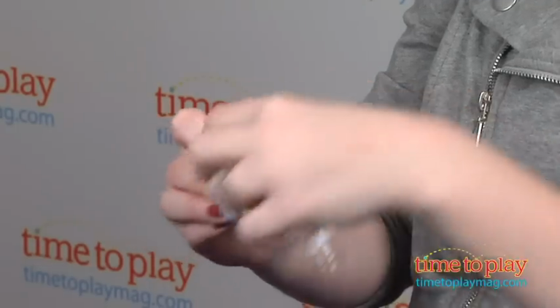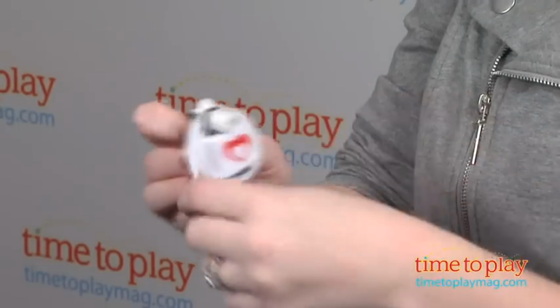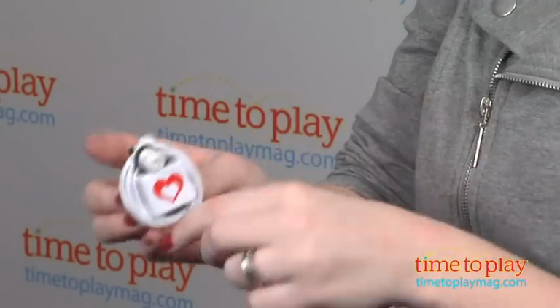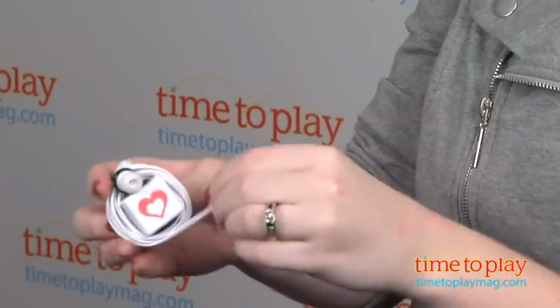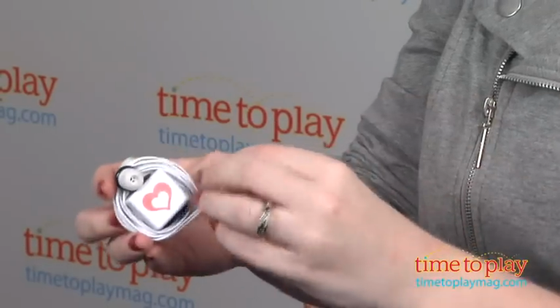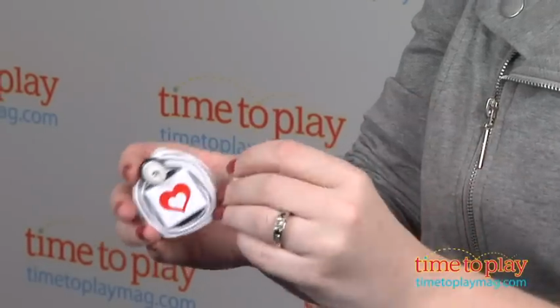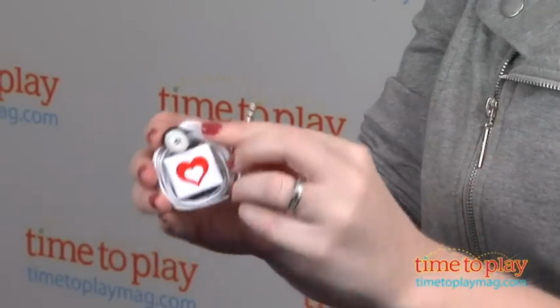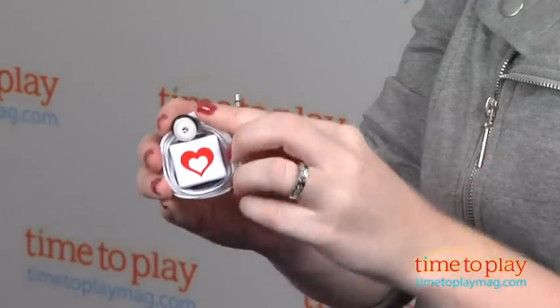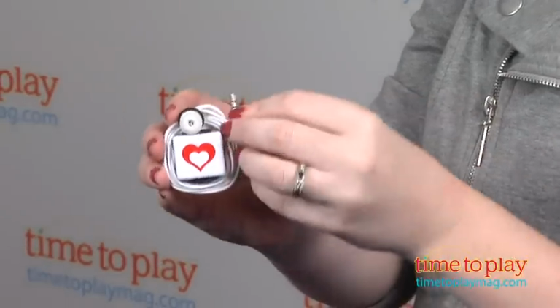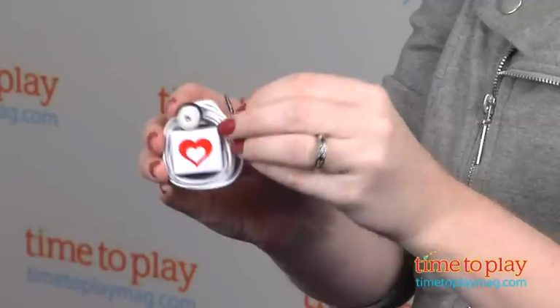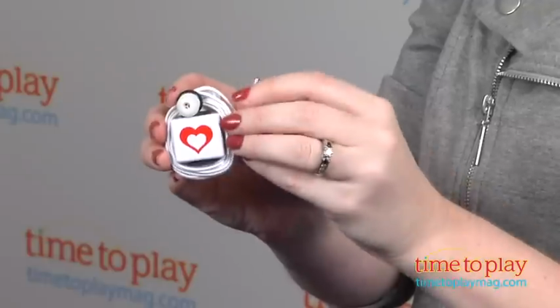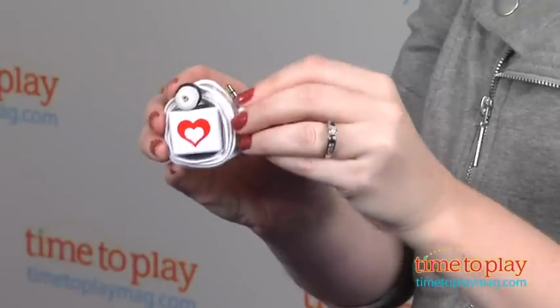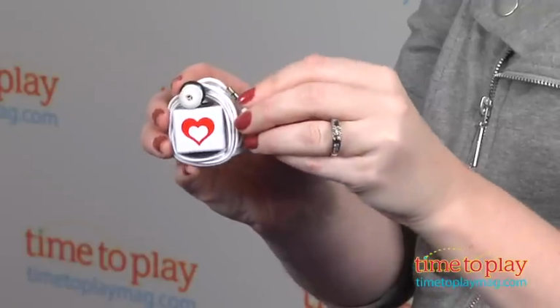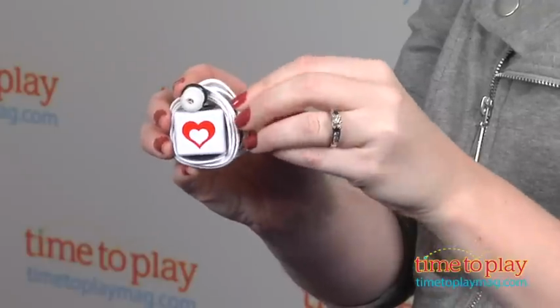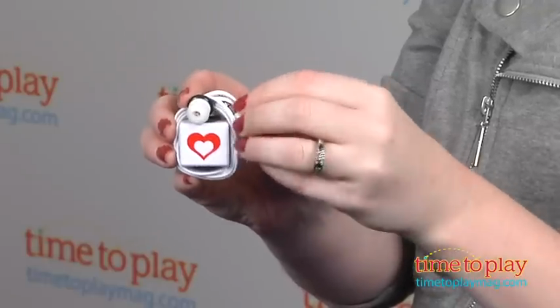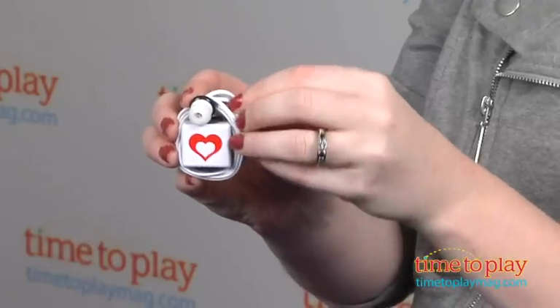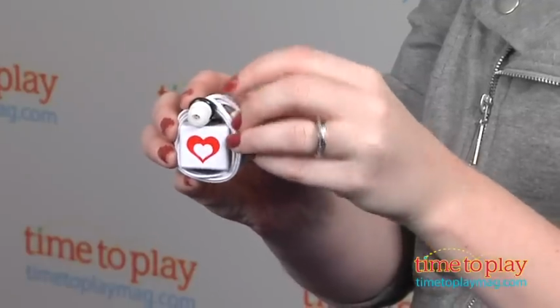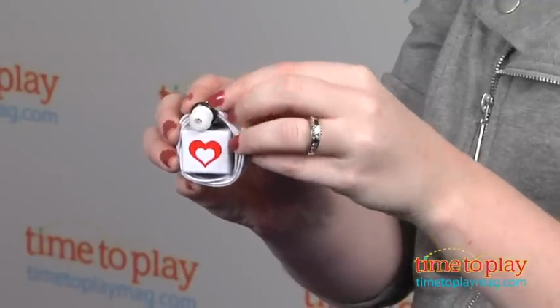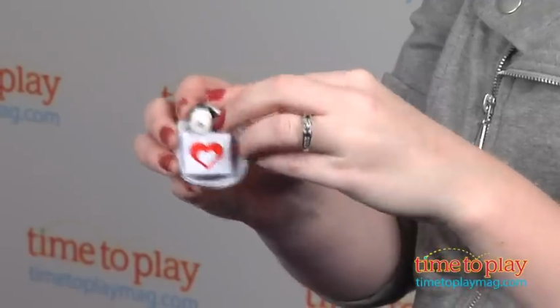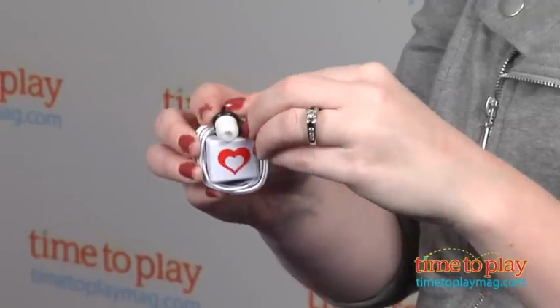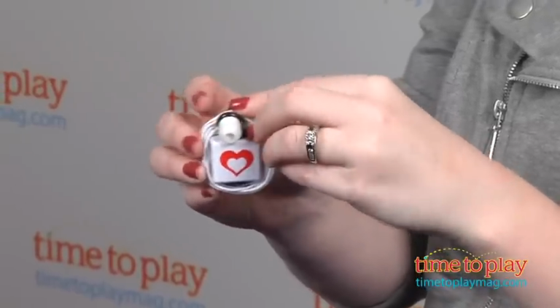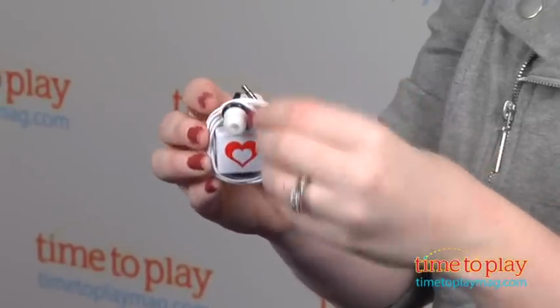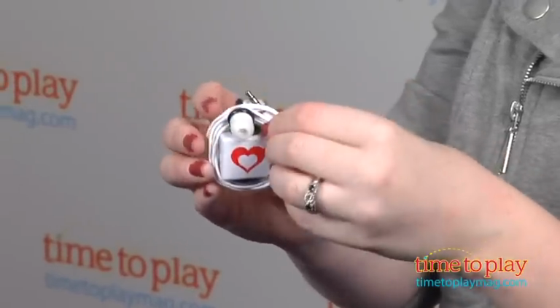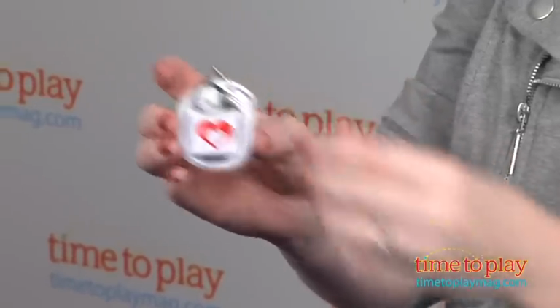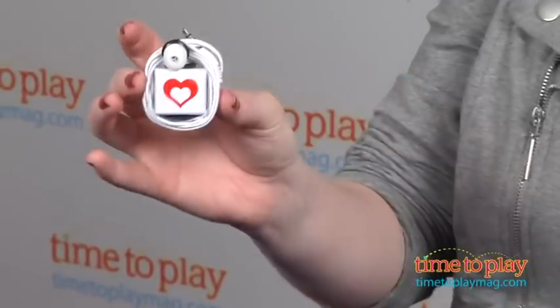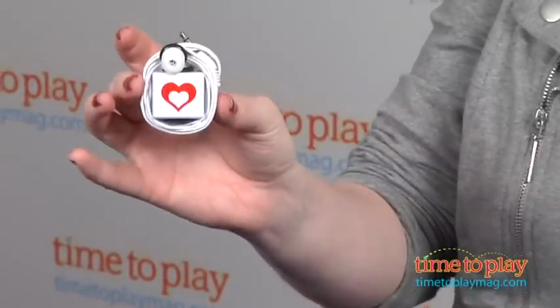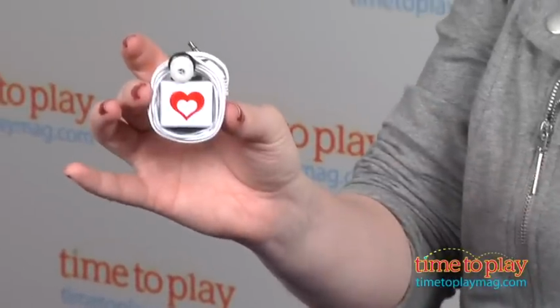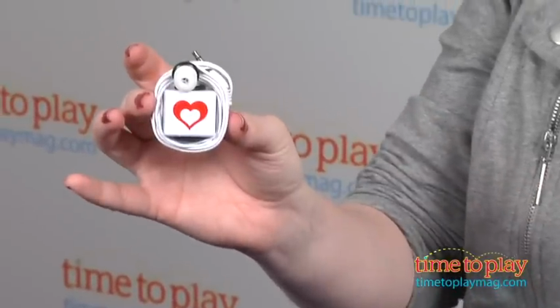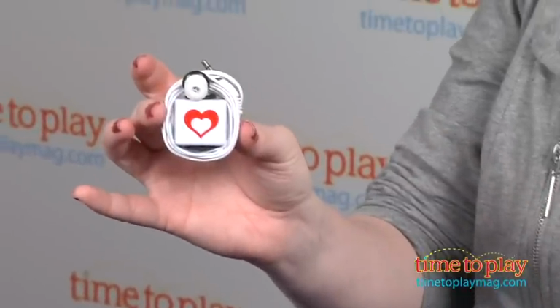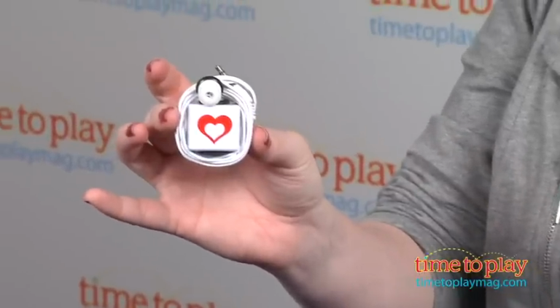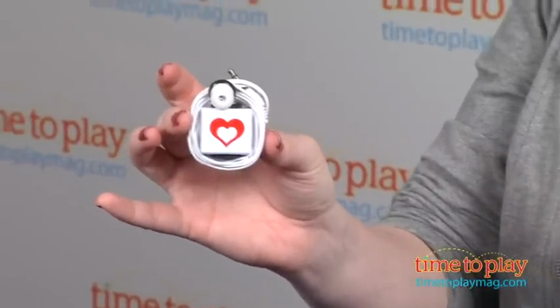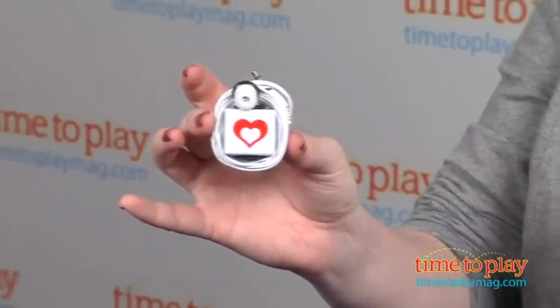Chord Bling lets kids six and up personalize their earbuds, which turns a basic and bland item into an individualized accessory.